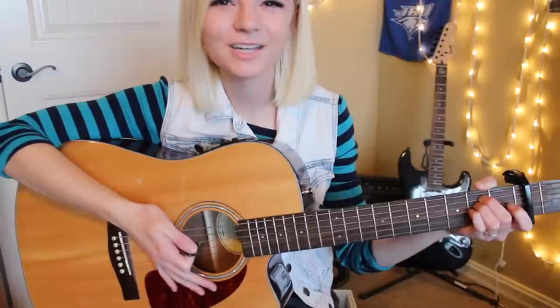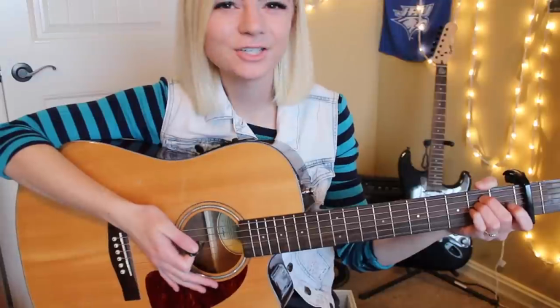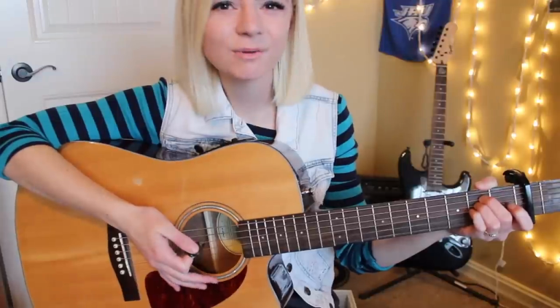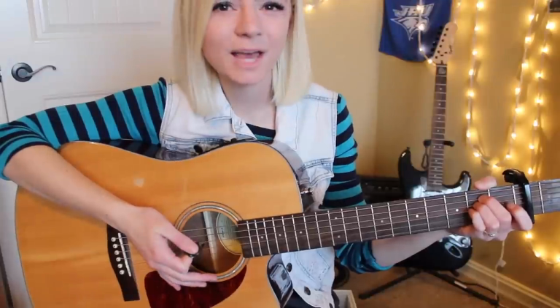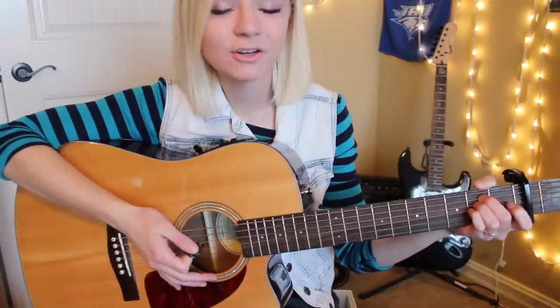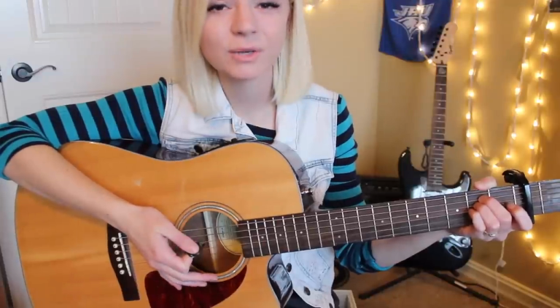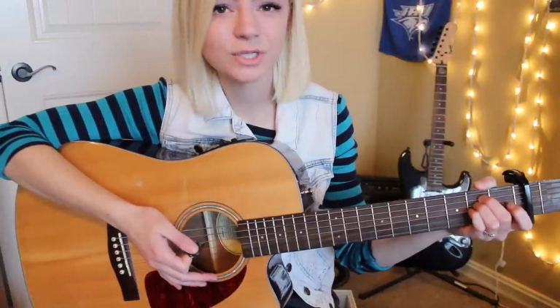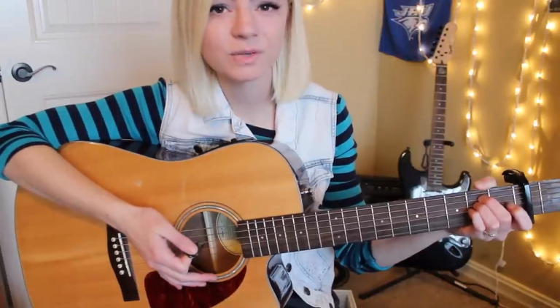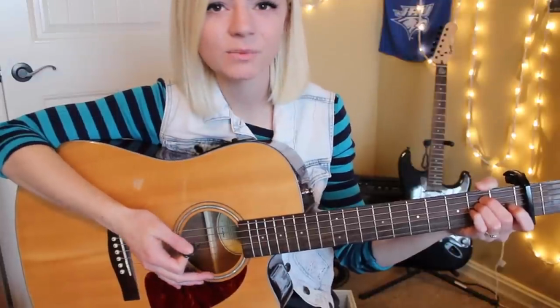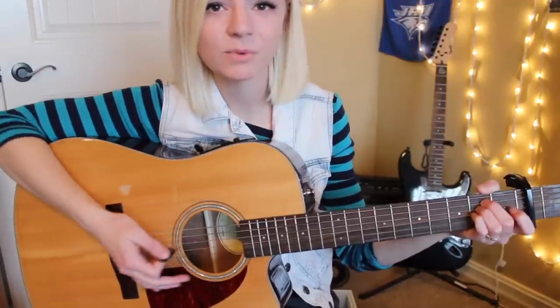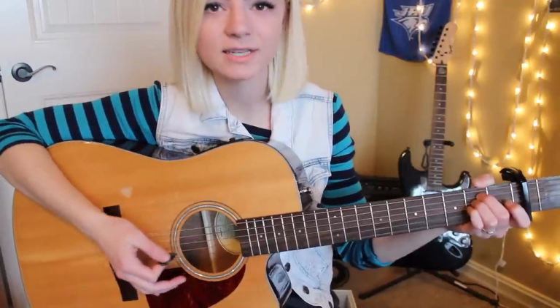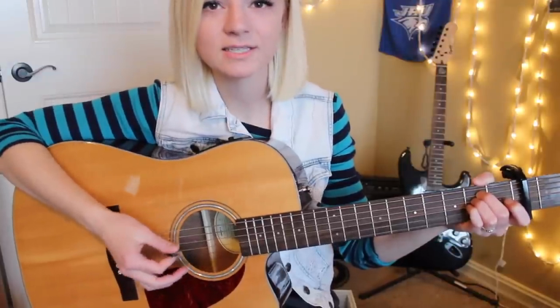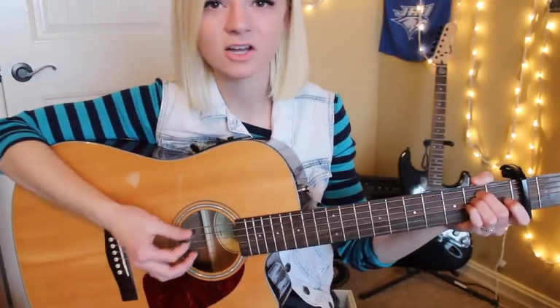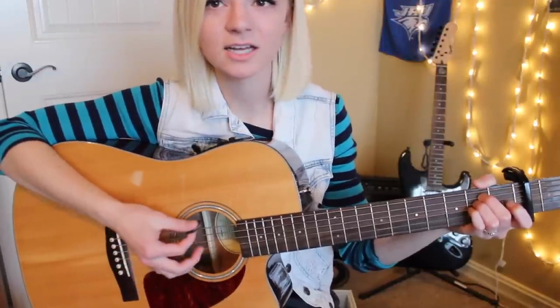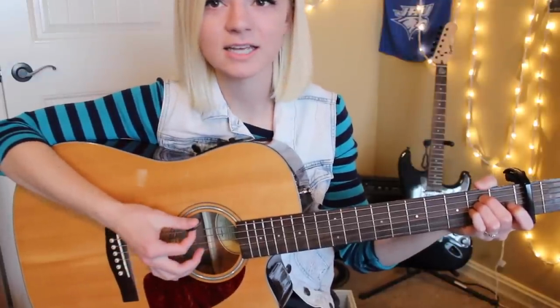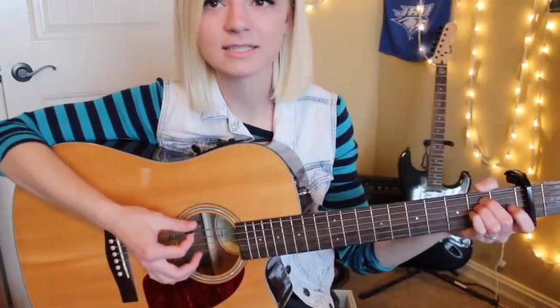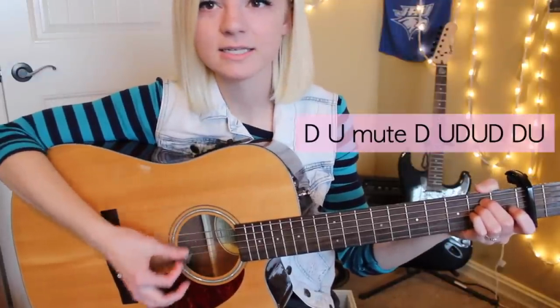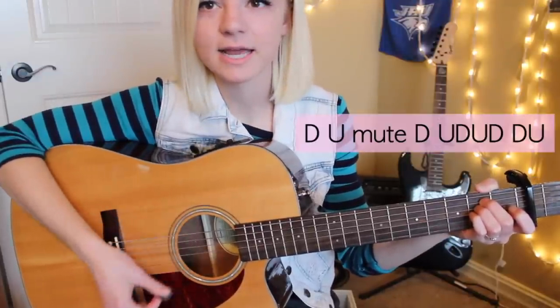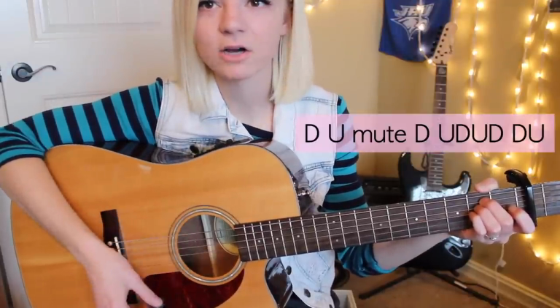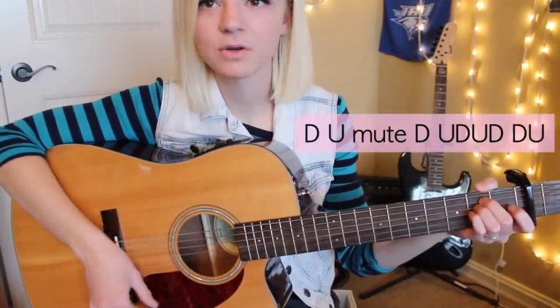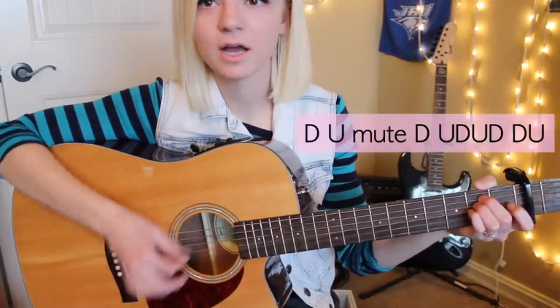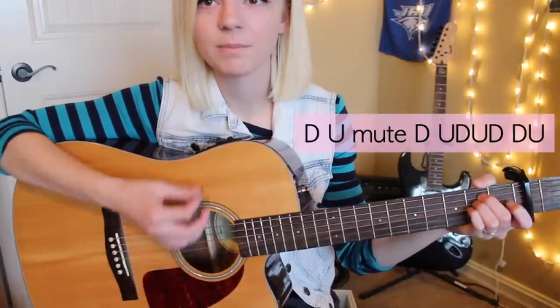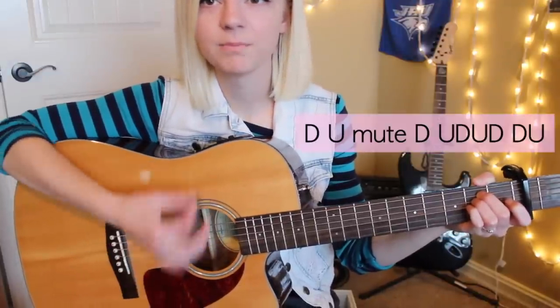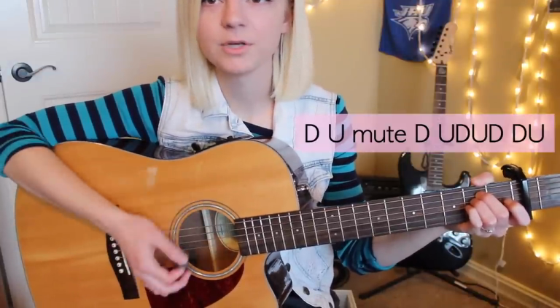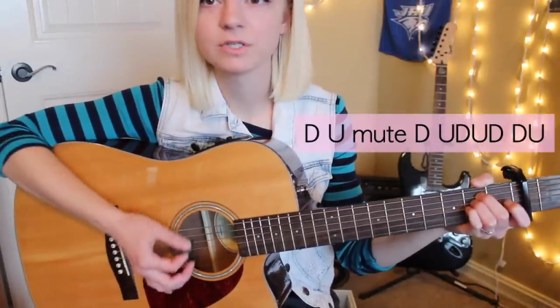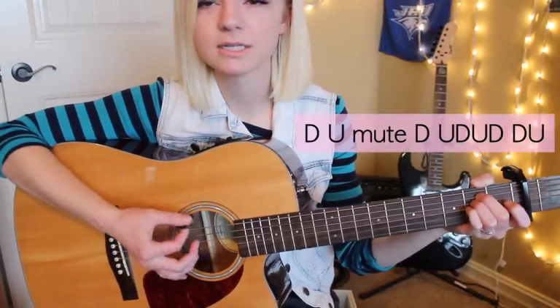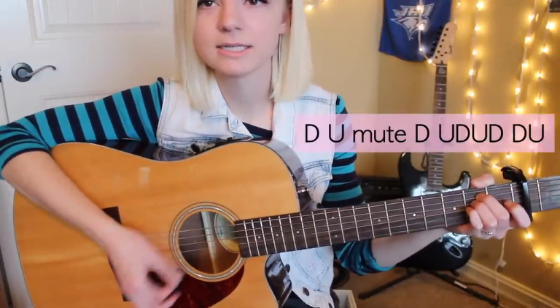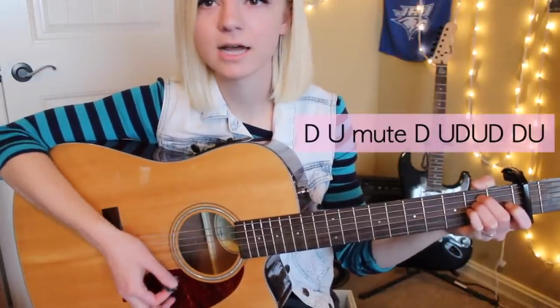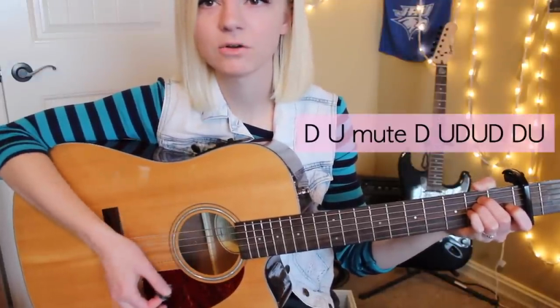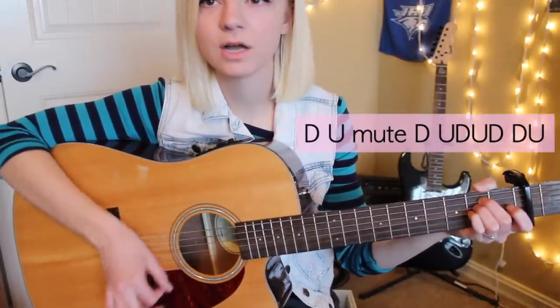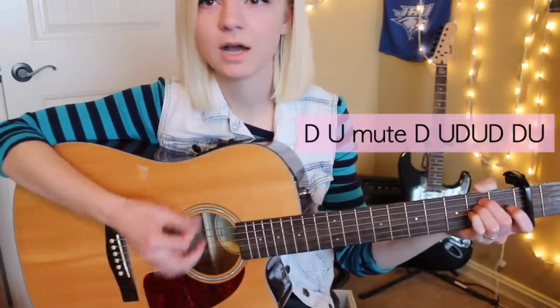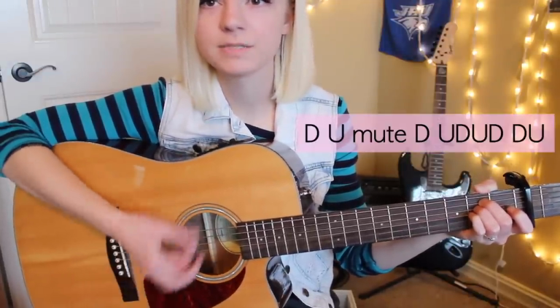Another strumming pattern that works really well with this song is: down, up, mute, down, down, up.